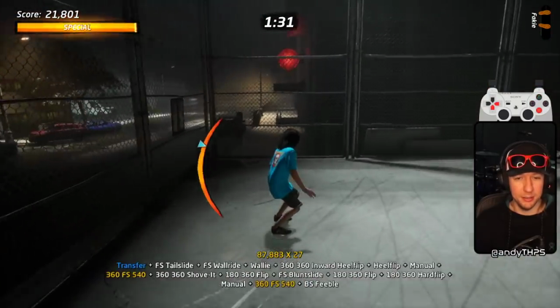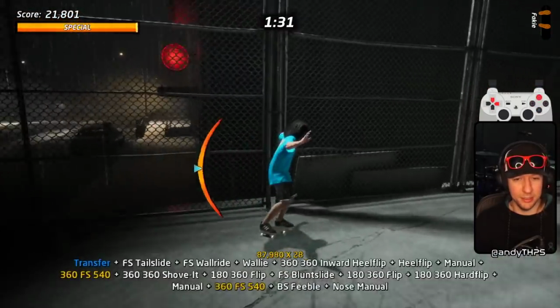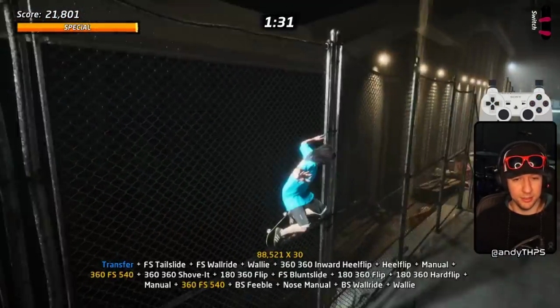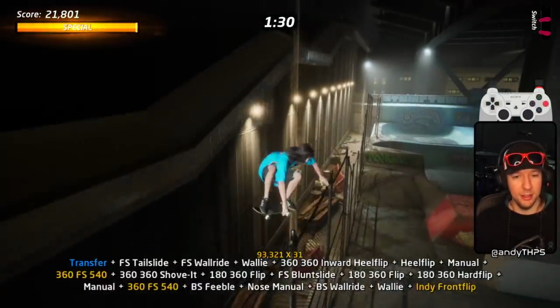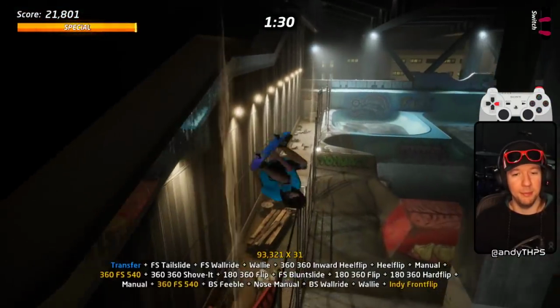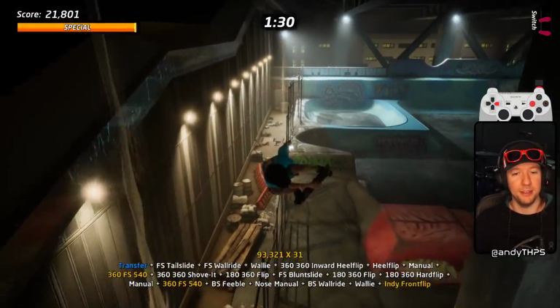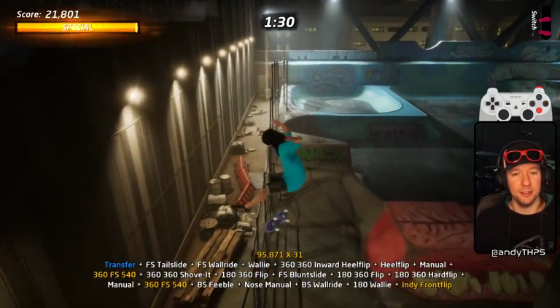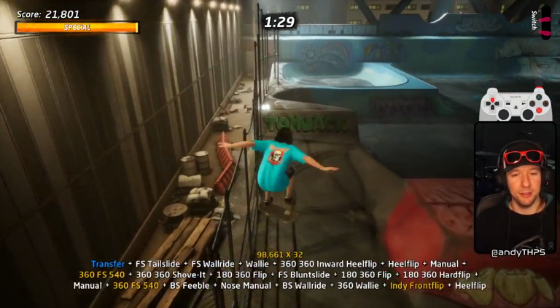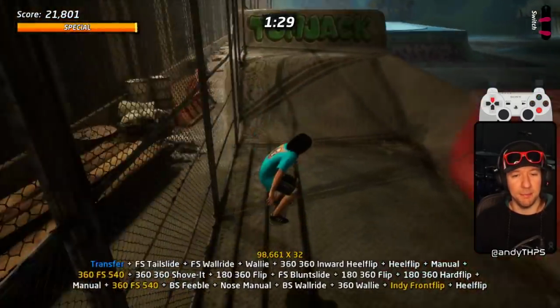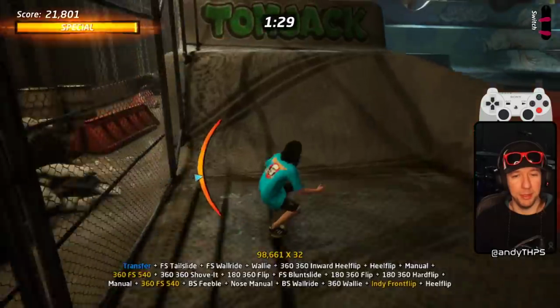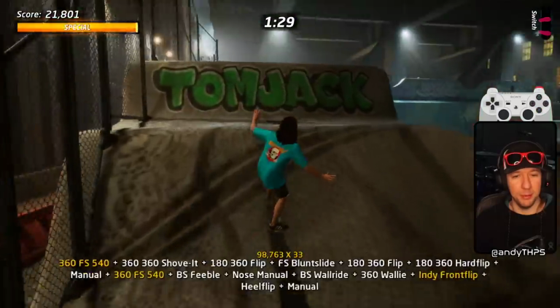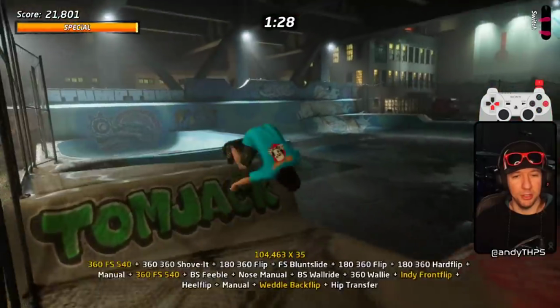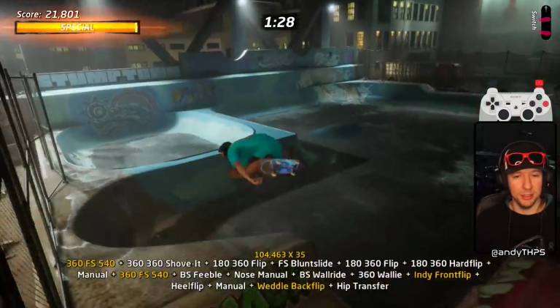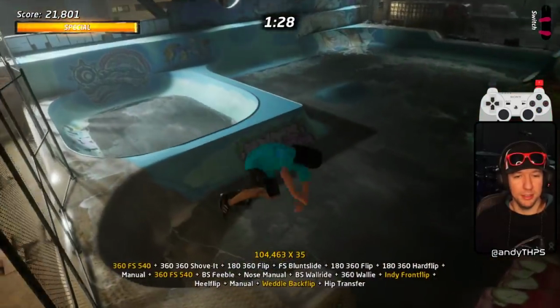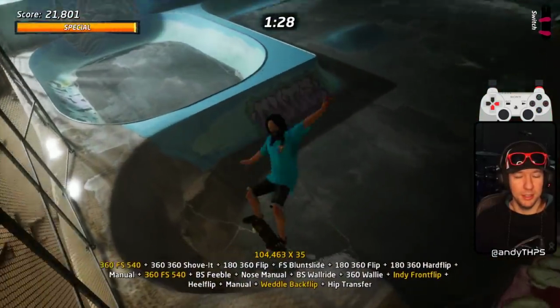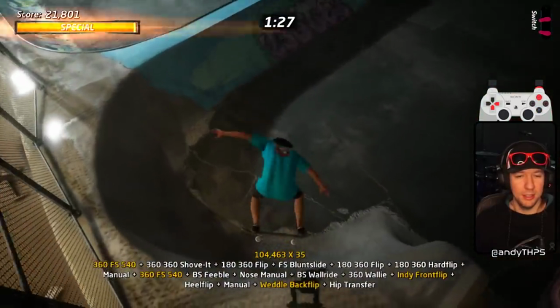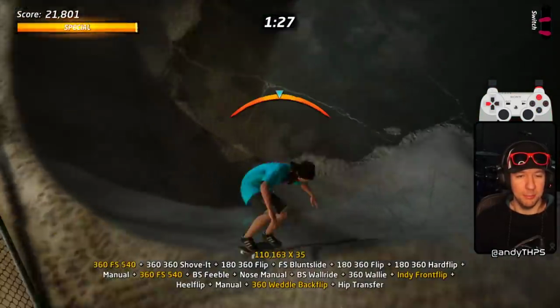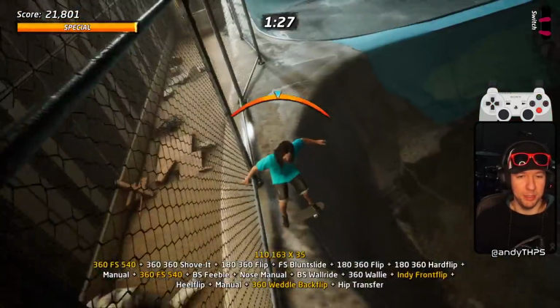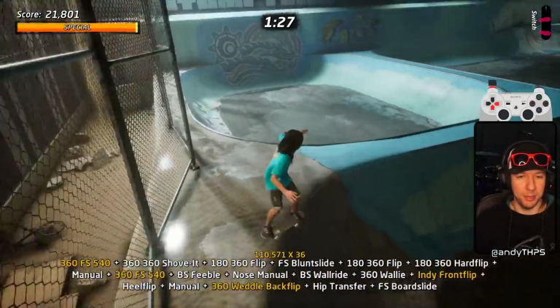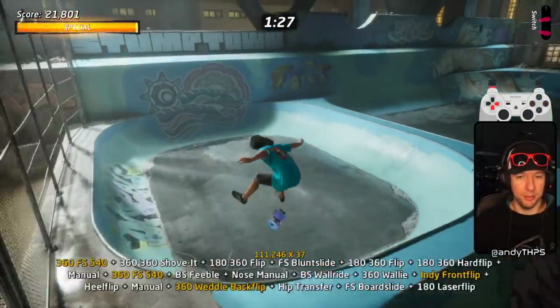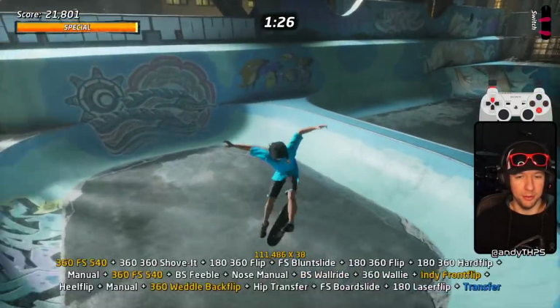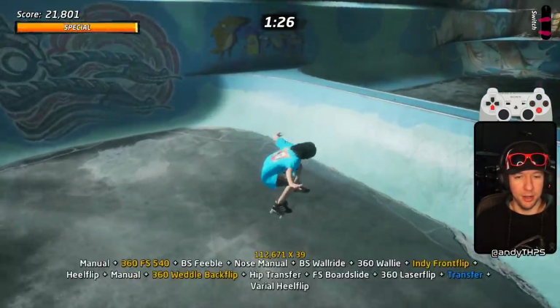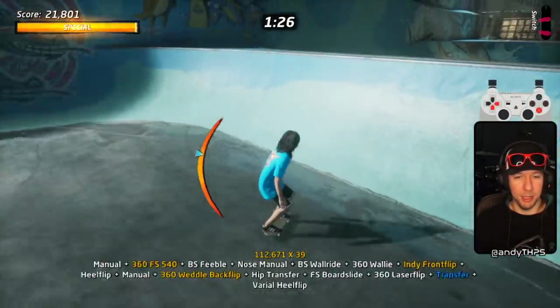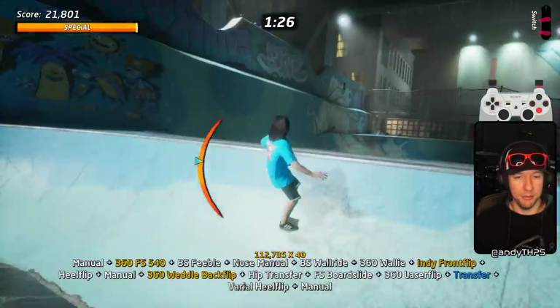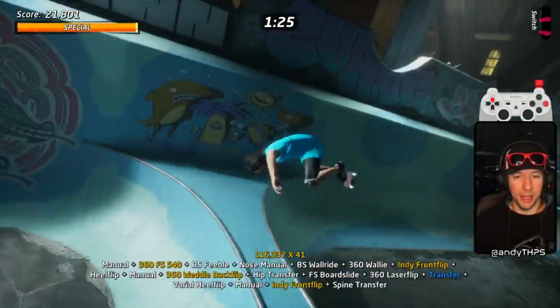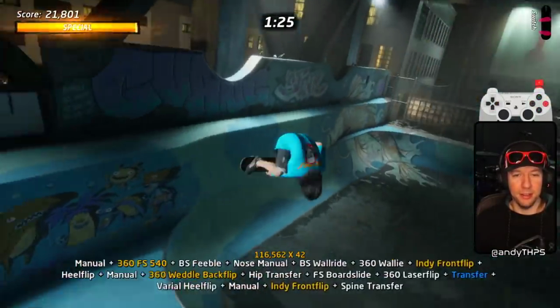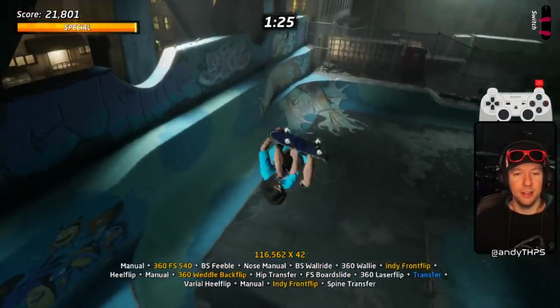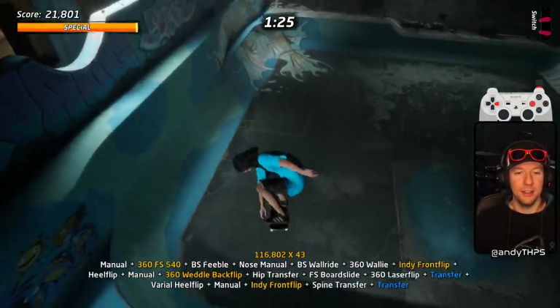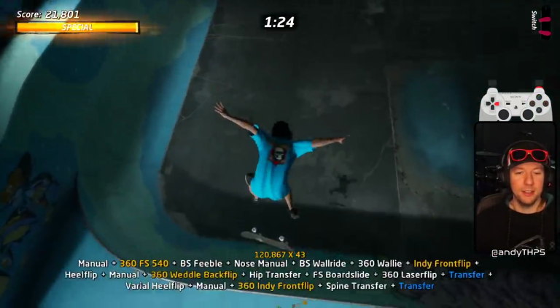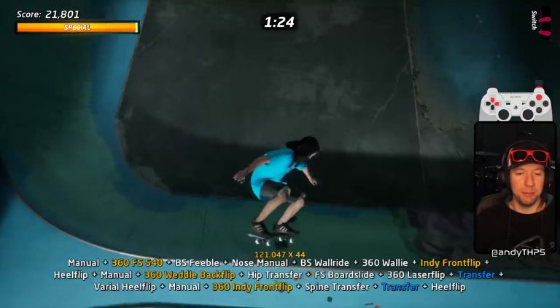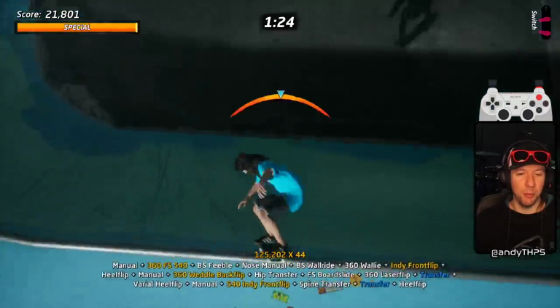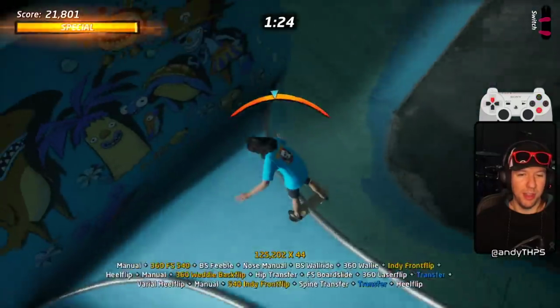Side jump to this barrier — lines us up nice and easy for that big wally. The big spine transfer to grind, manual to flat, to complete one lap.